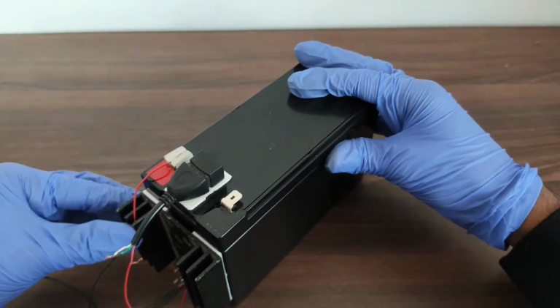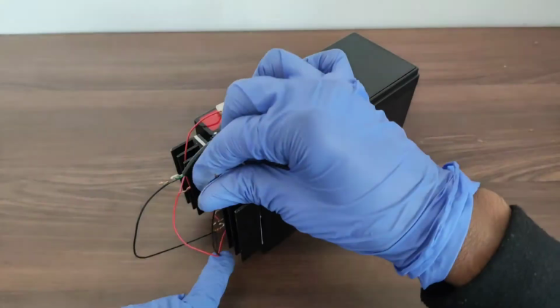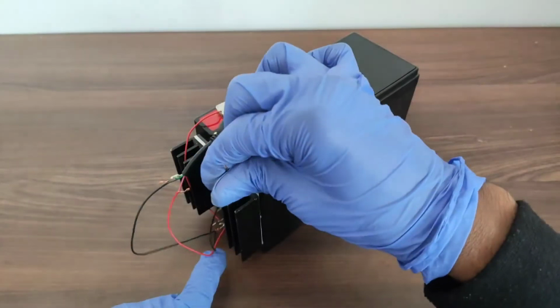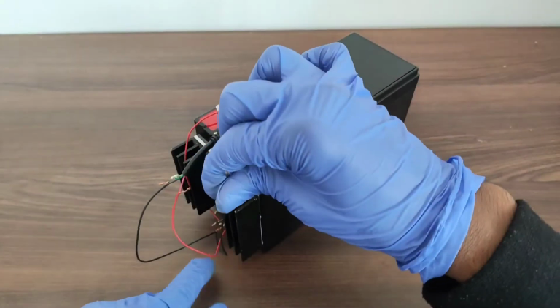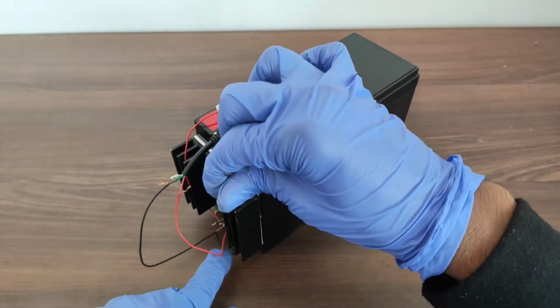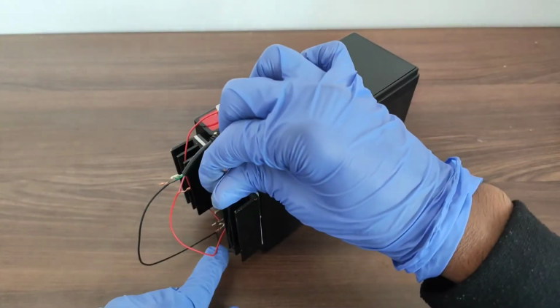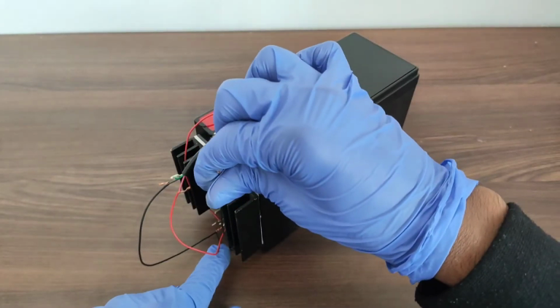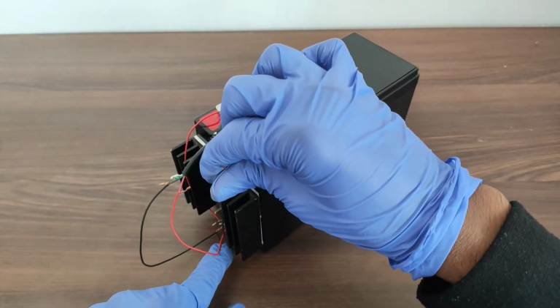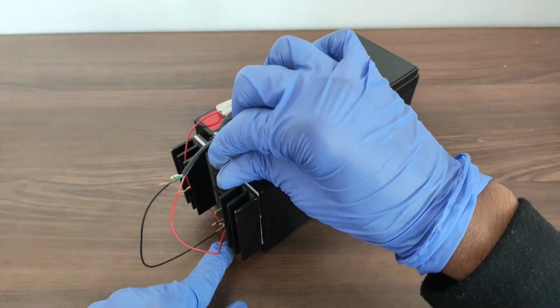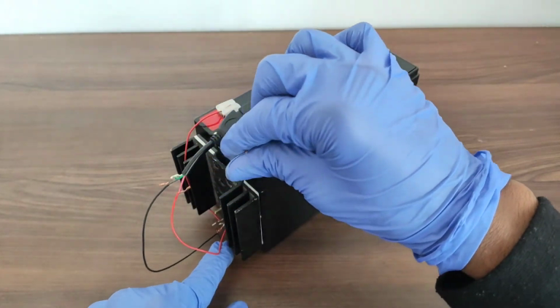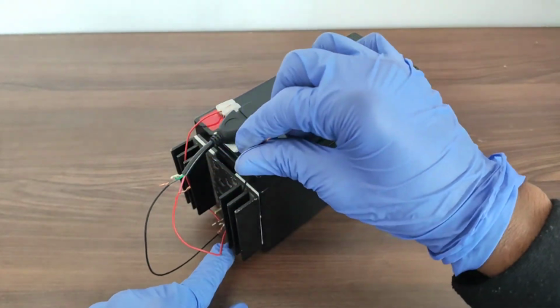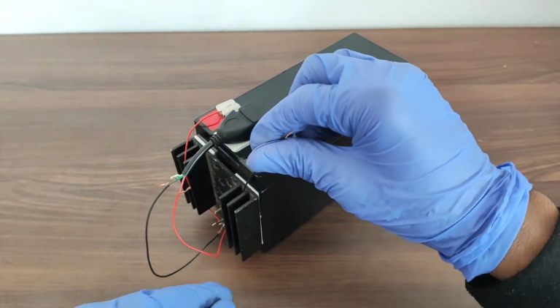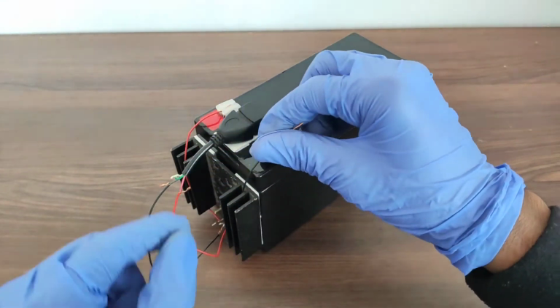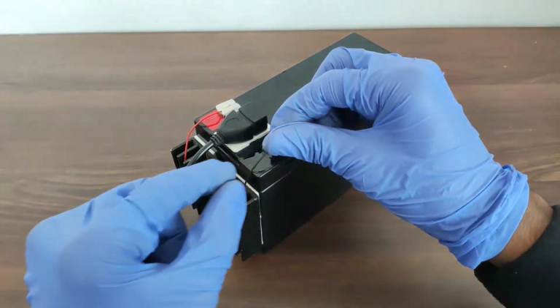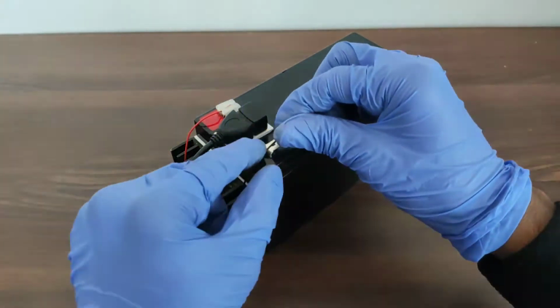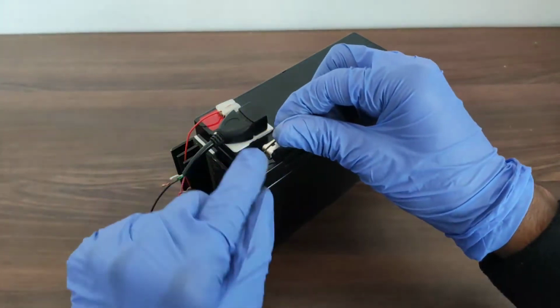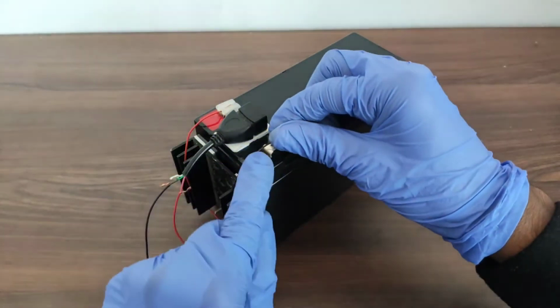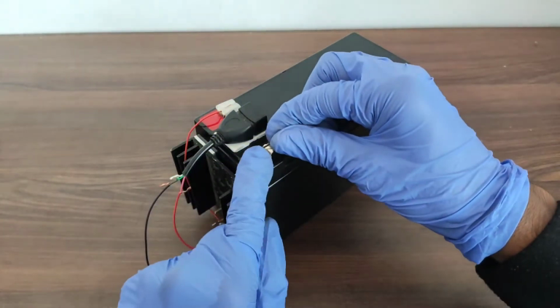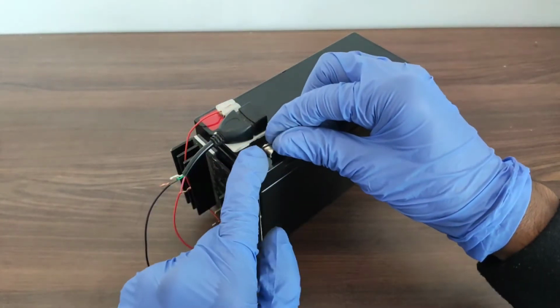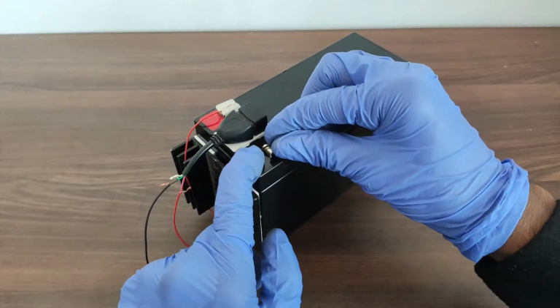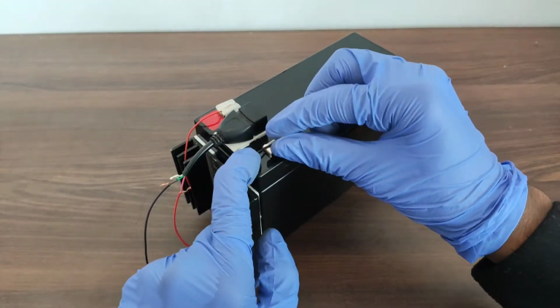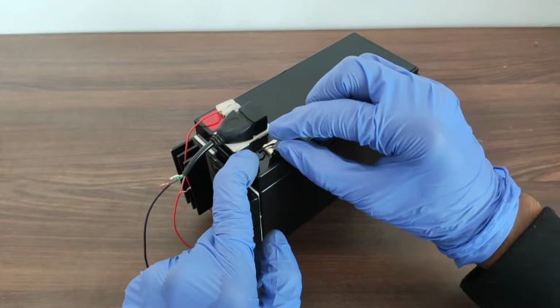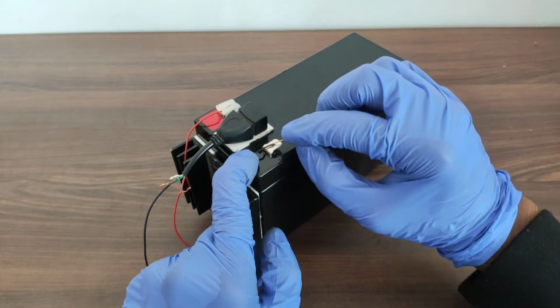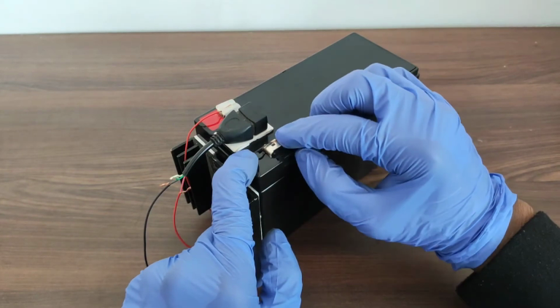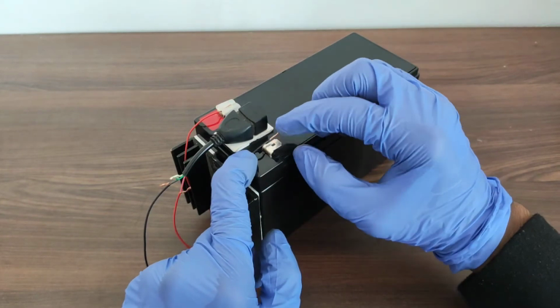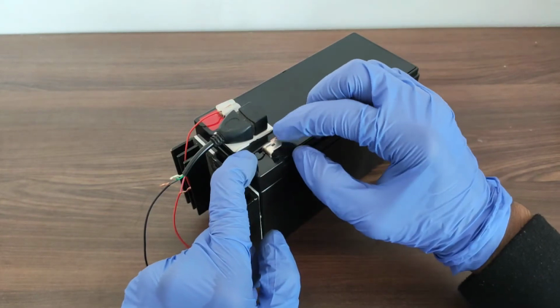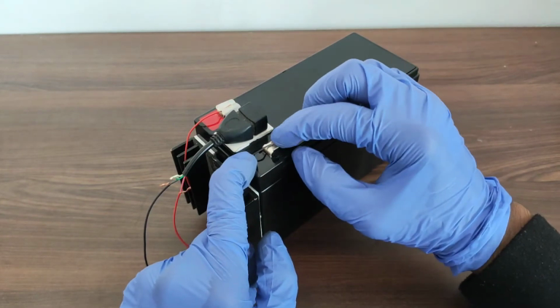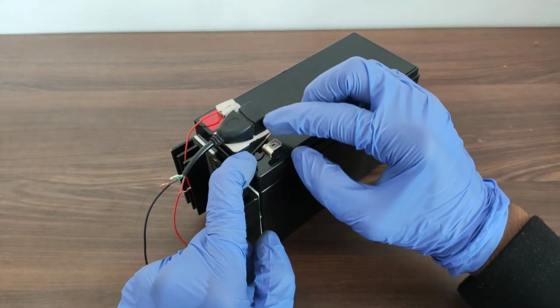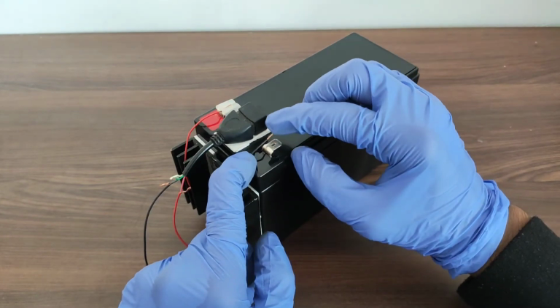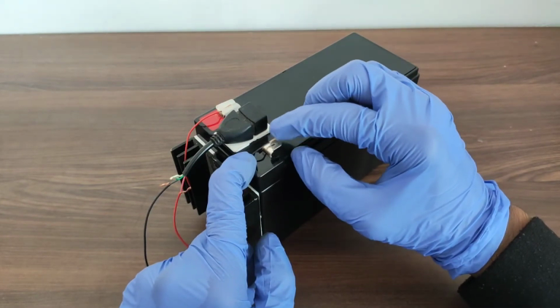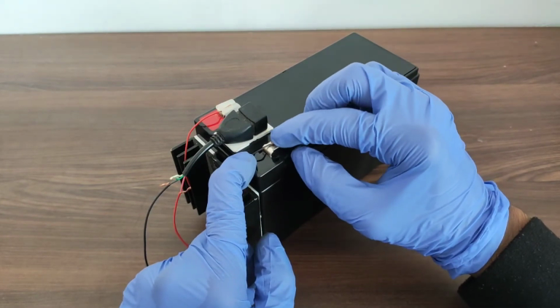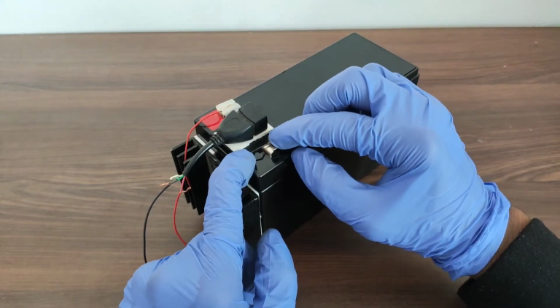Now let's connect the second black wire from the ground terminal of the IC to the negative terminal of the battery.